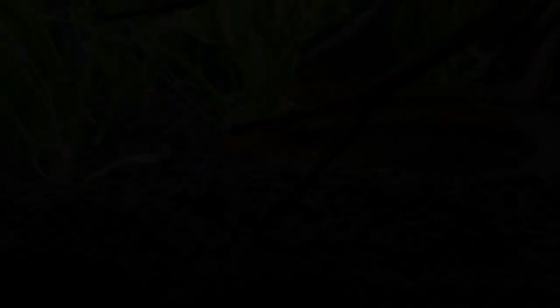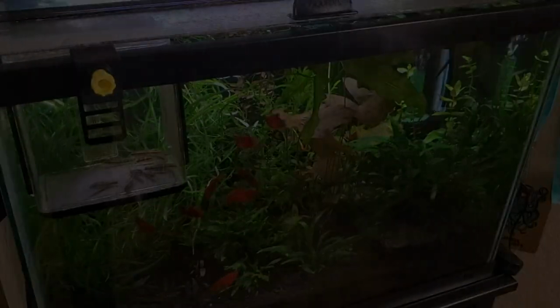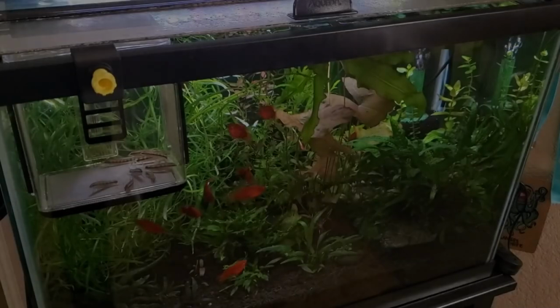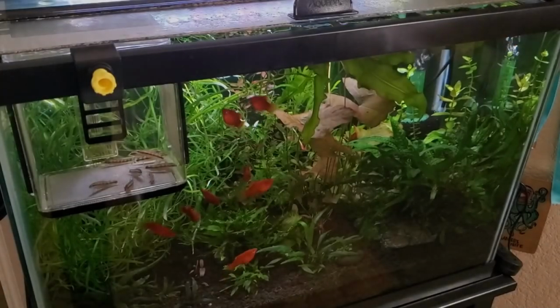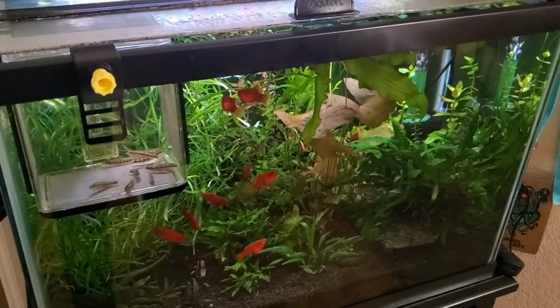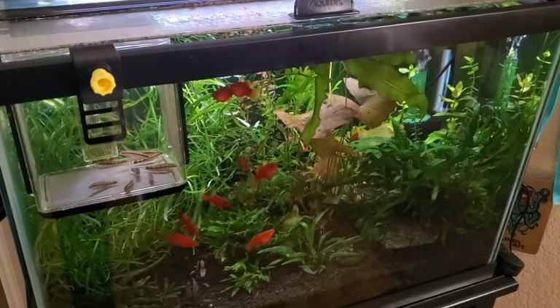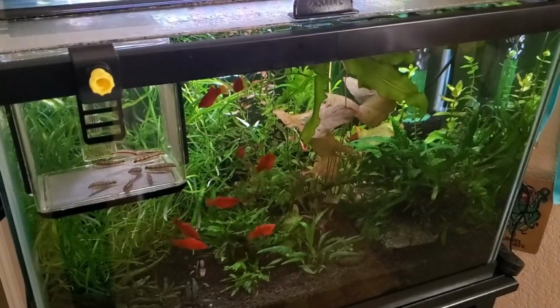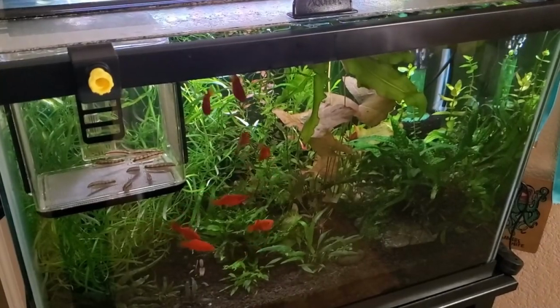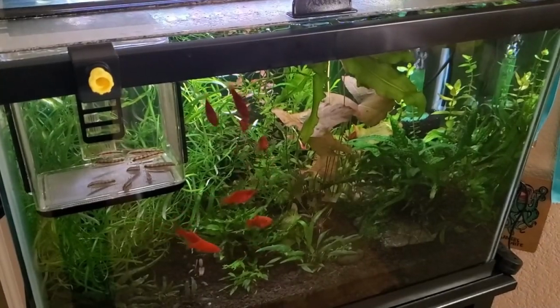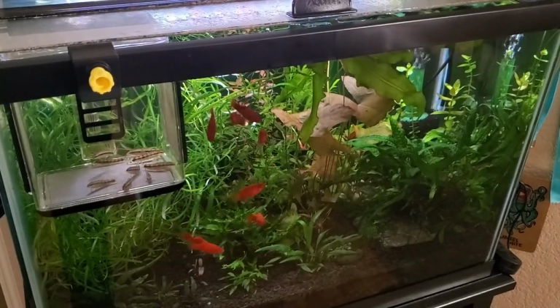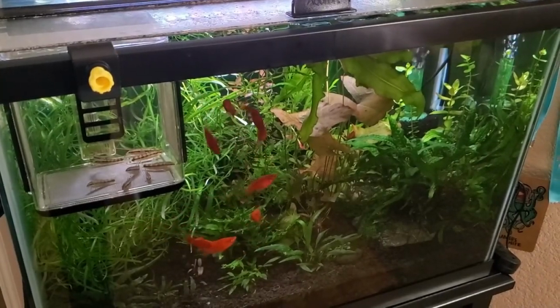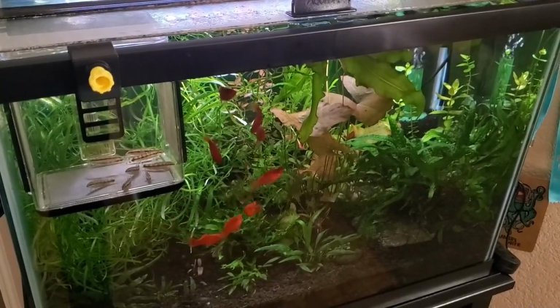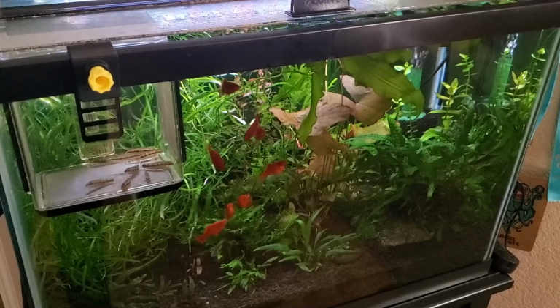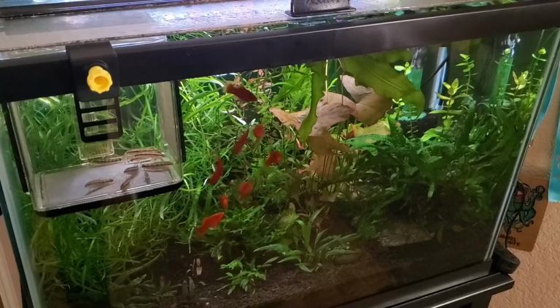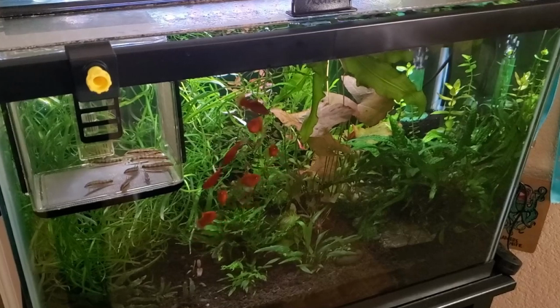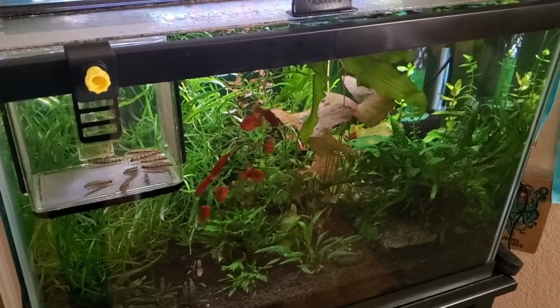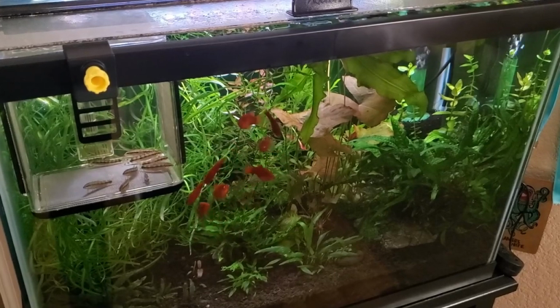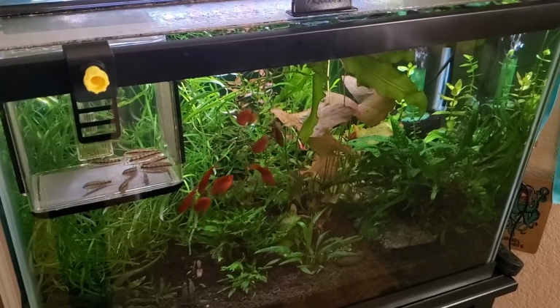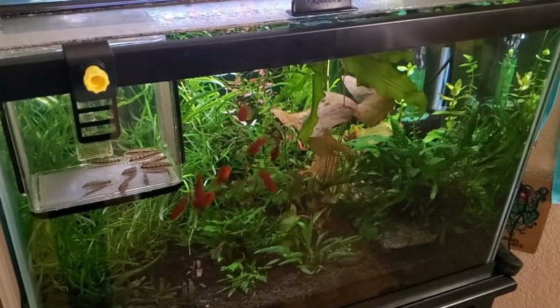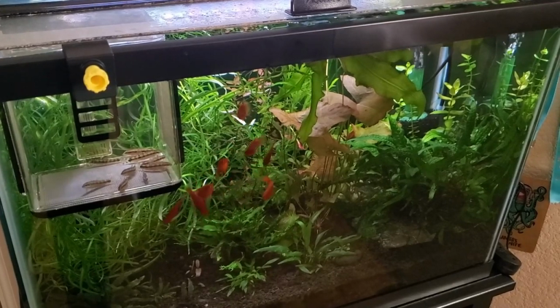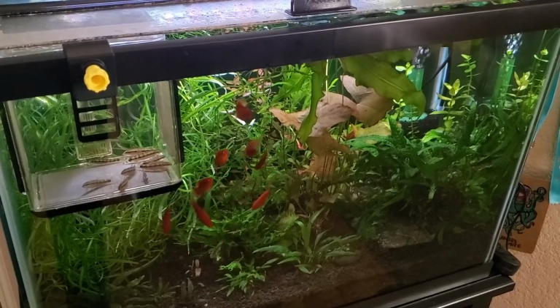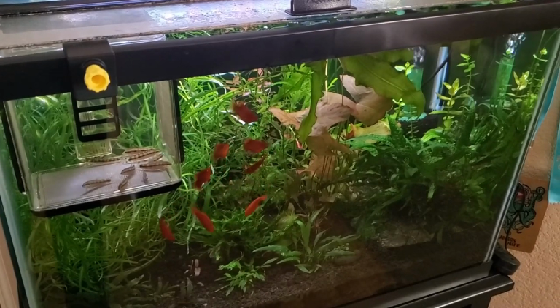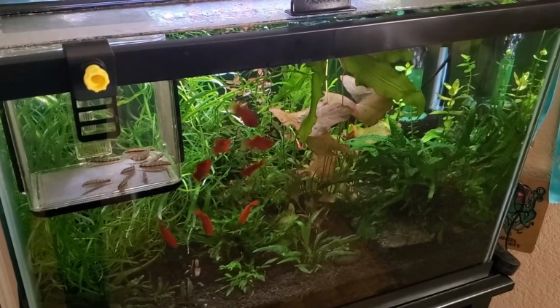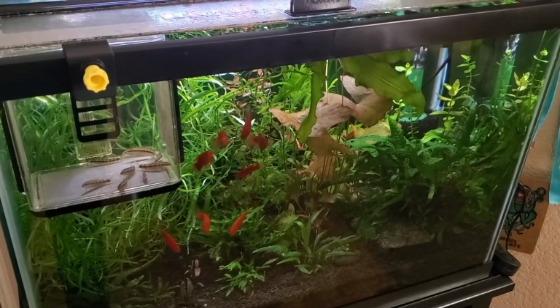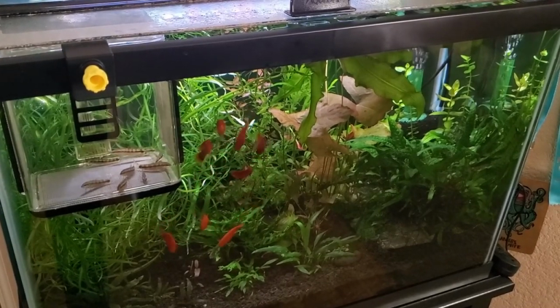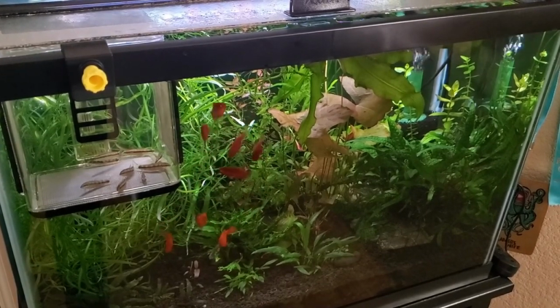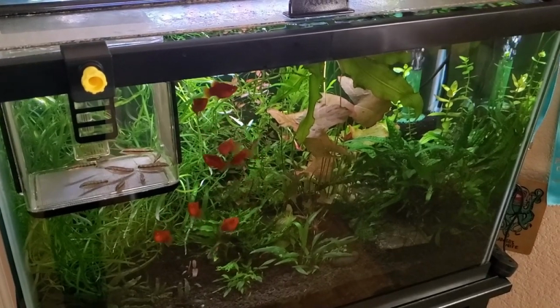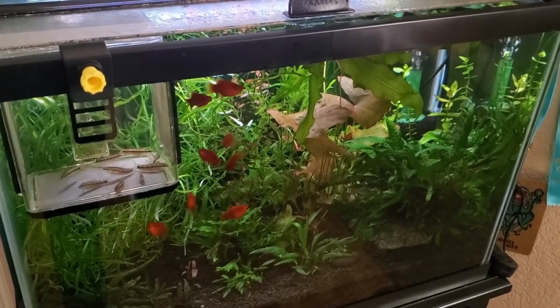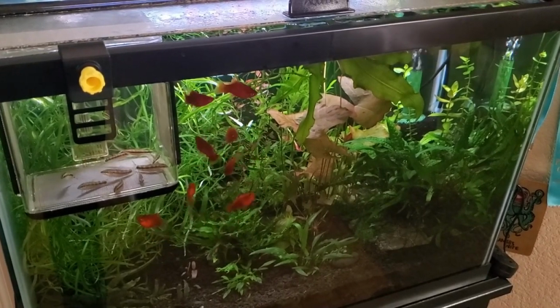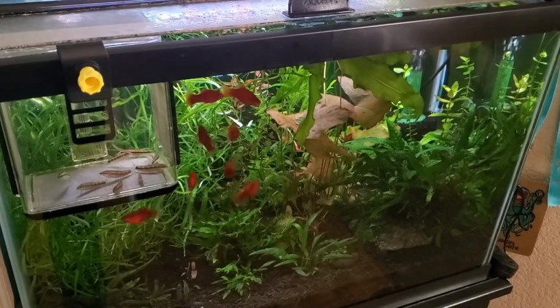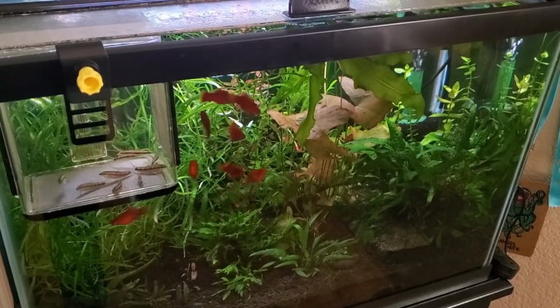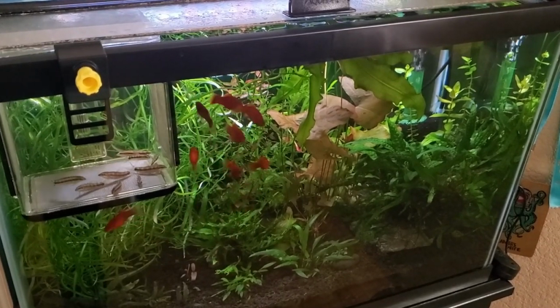Good morning everyone! I'm gonna be taking you on an adventure as I bag up my dwarf chain loaches and the epistogramma trio.